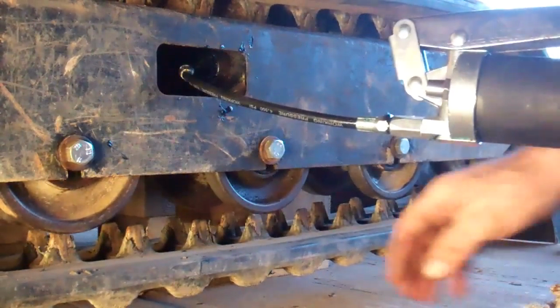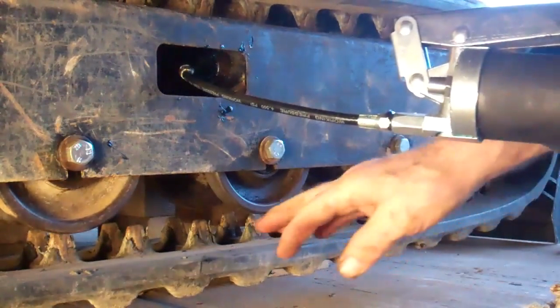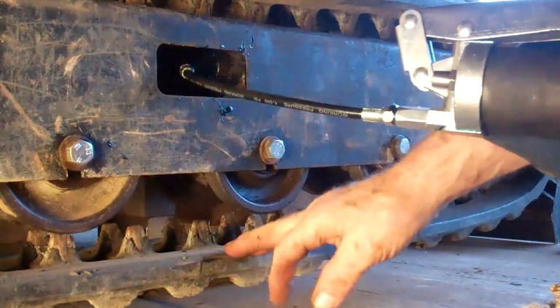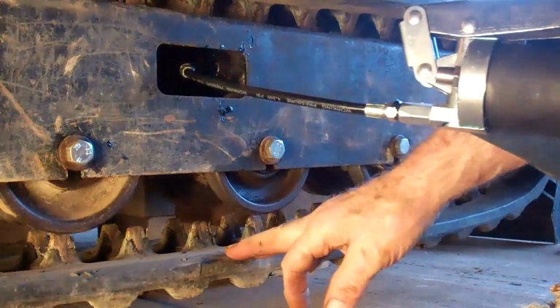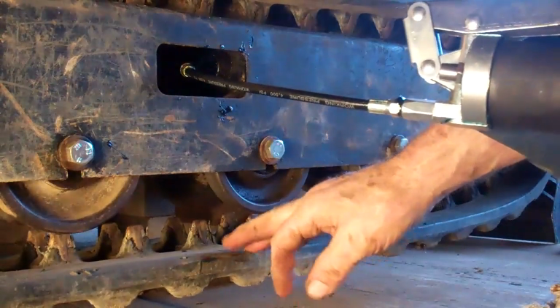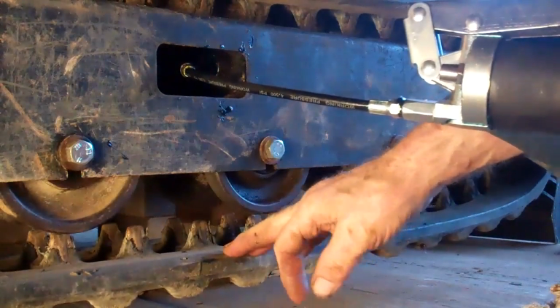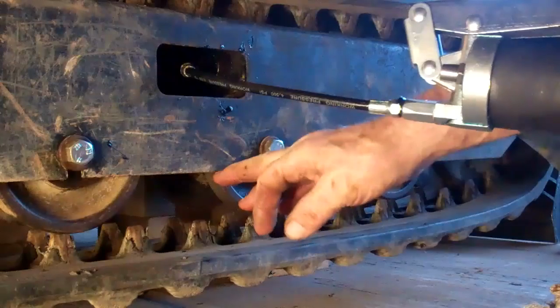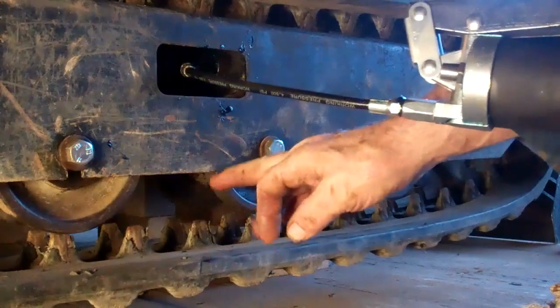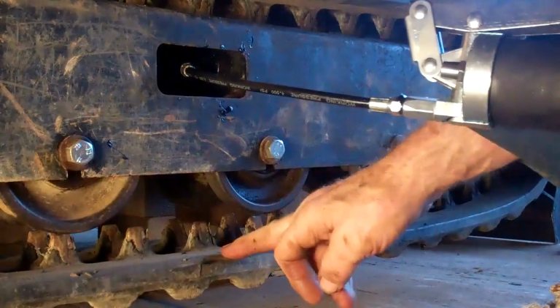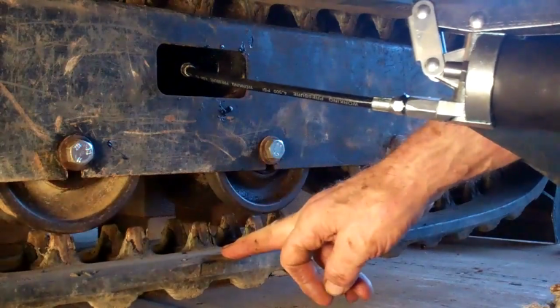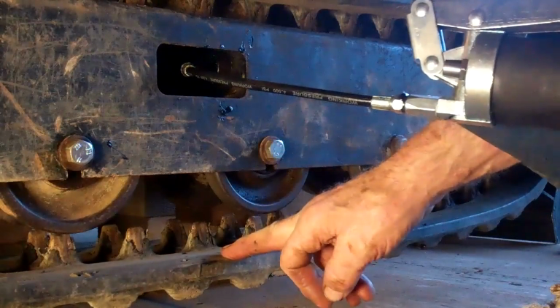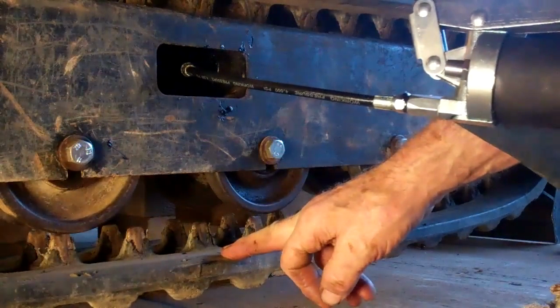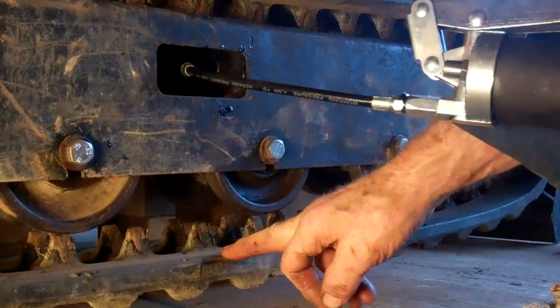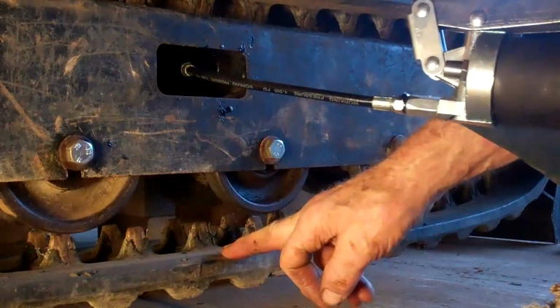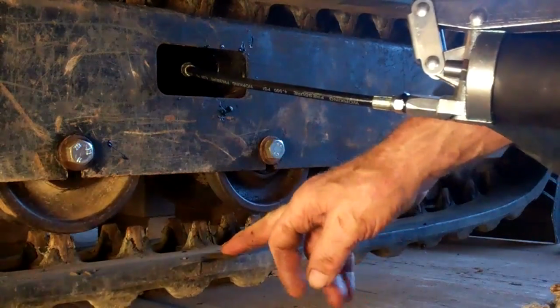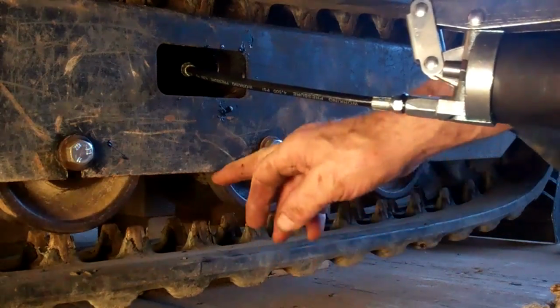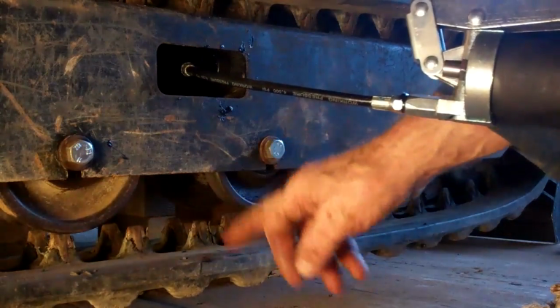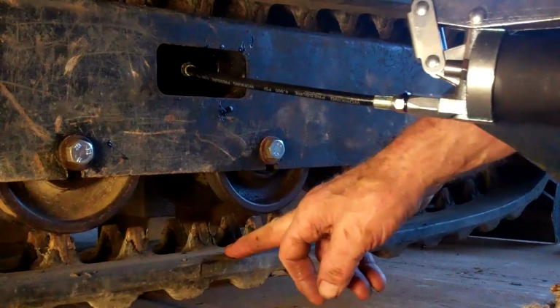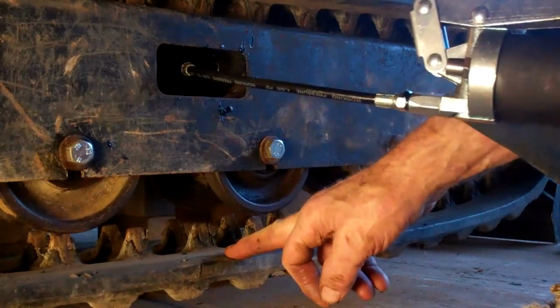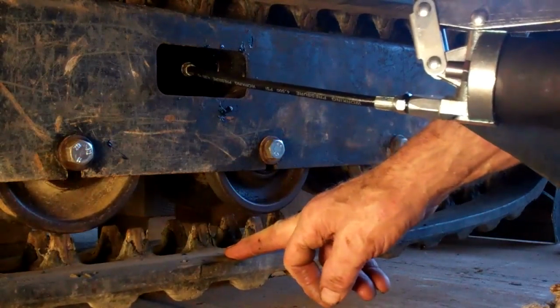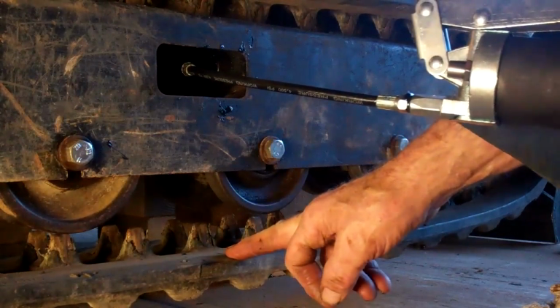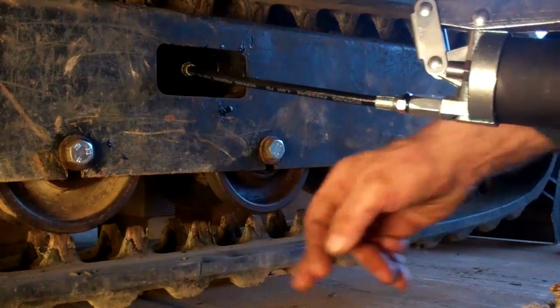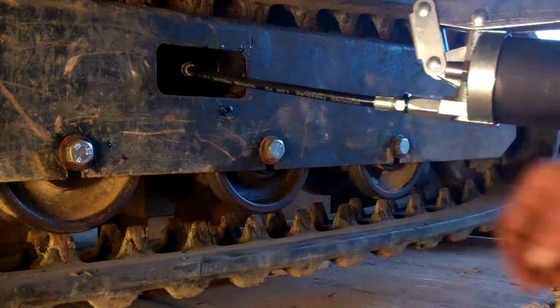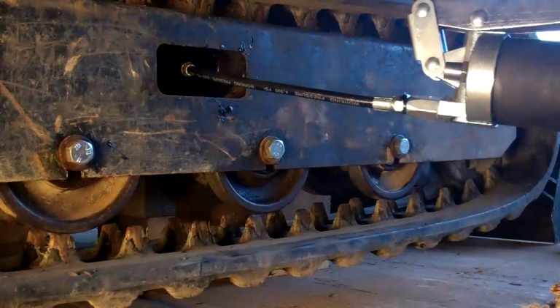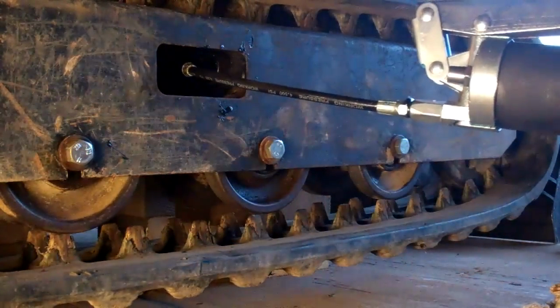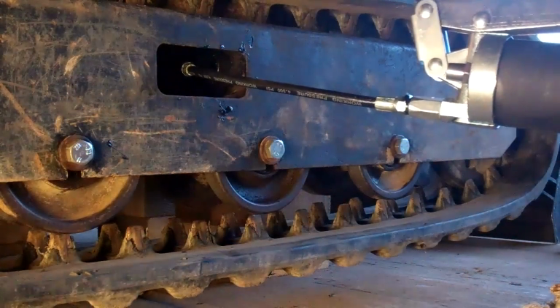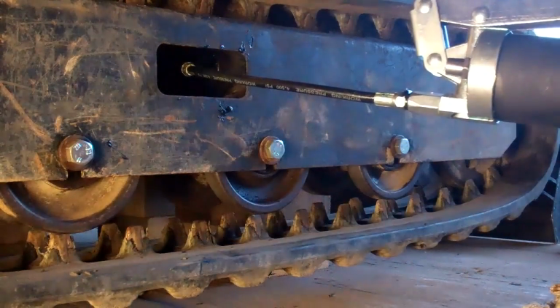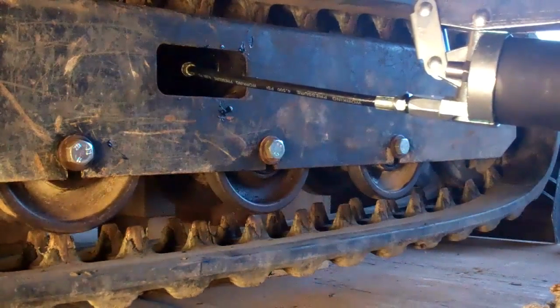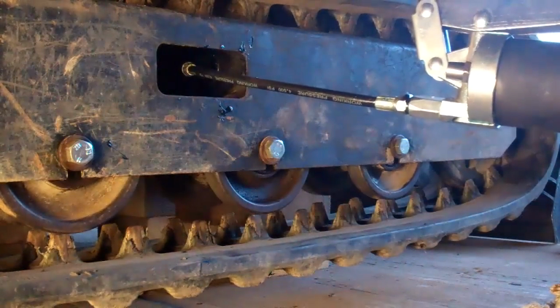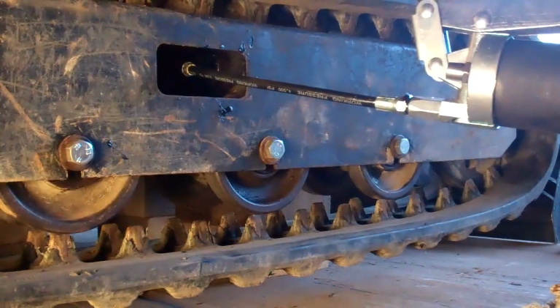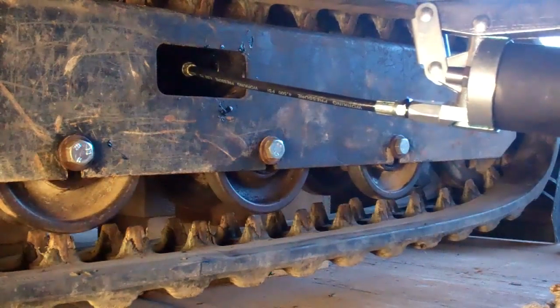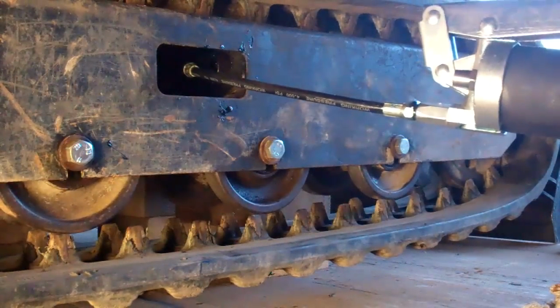I'm going to check what the measurement should be before I put any more grease in.